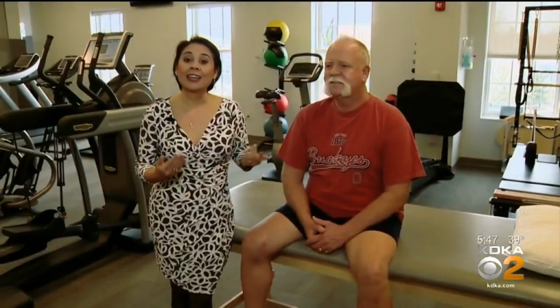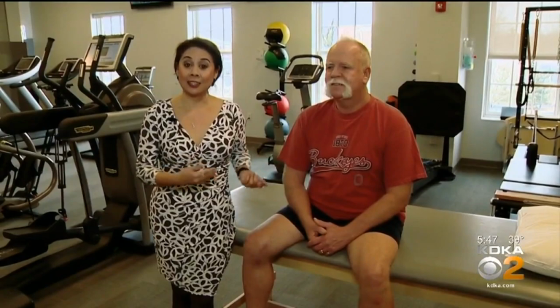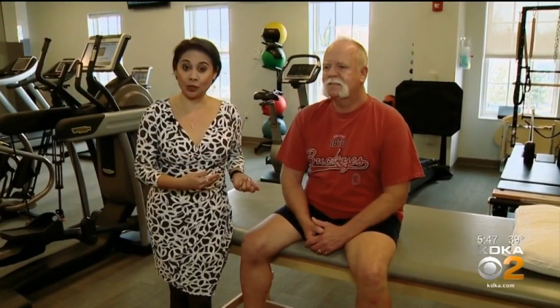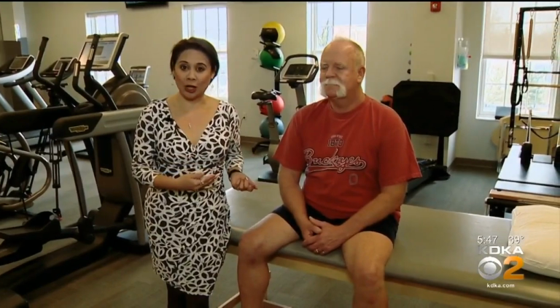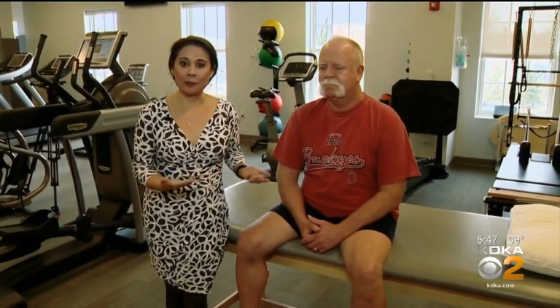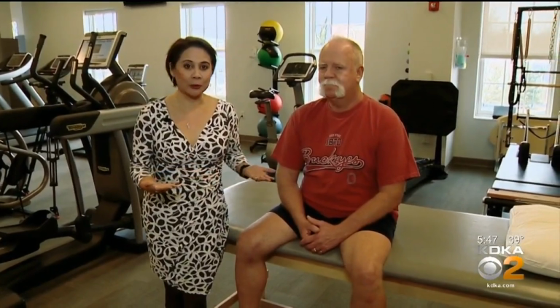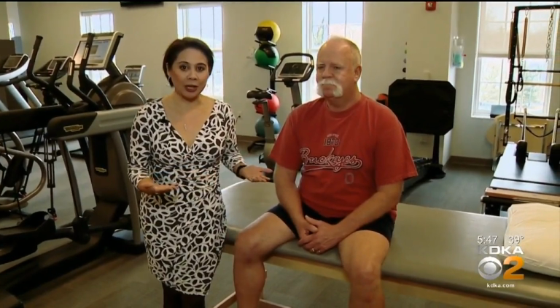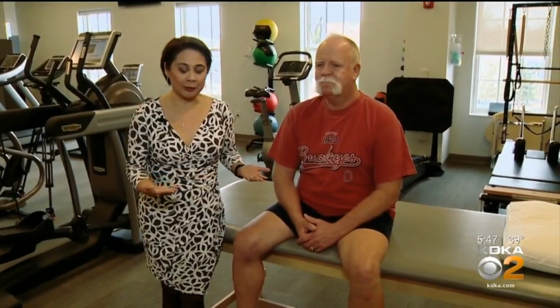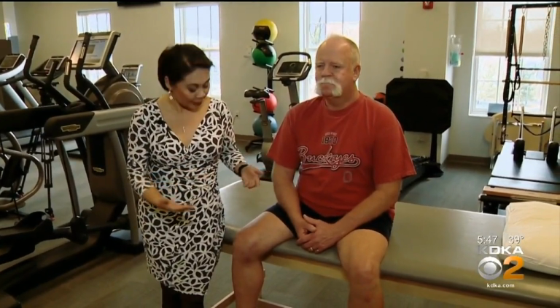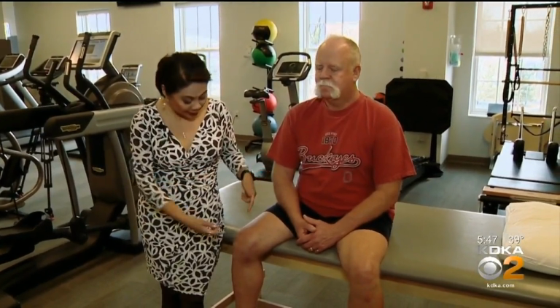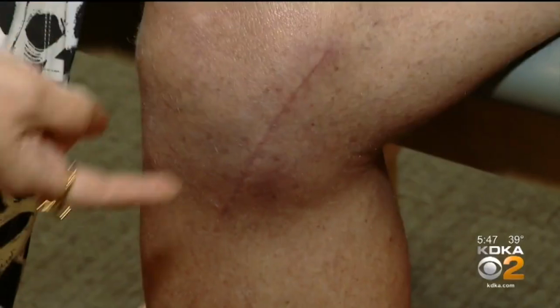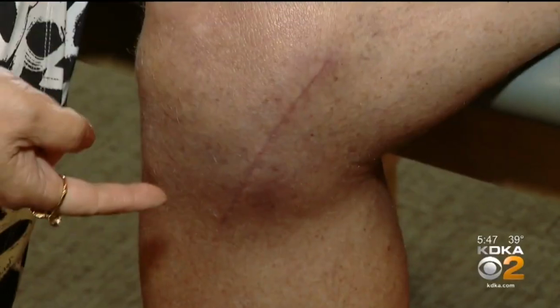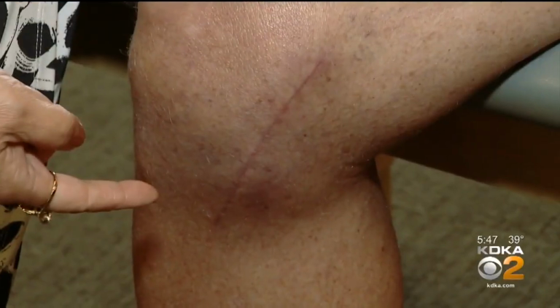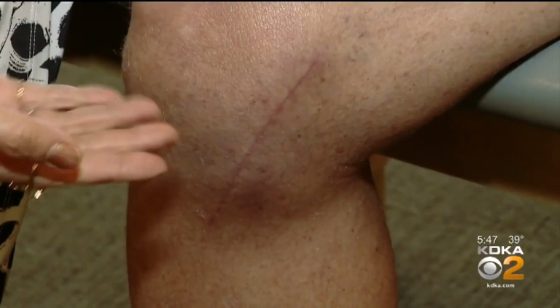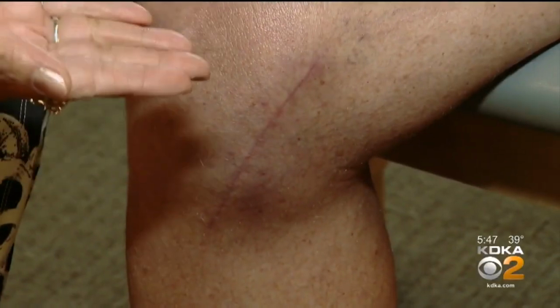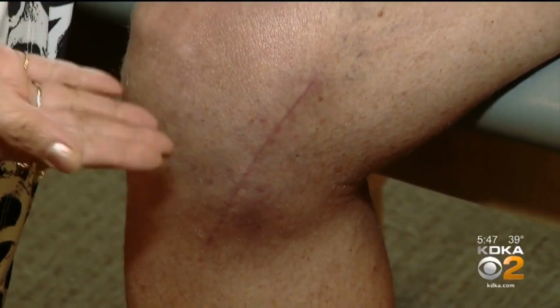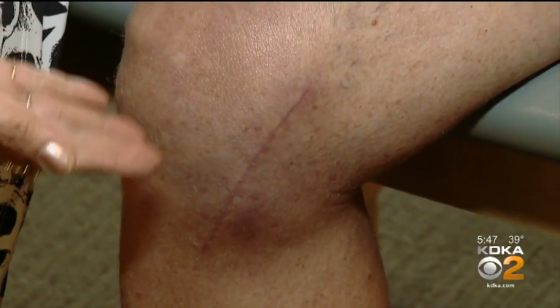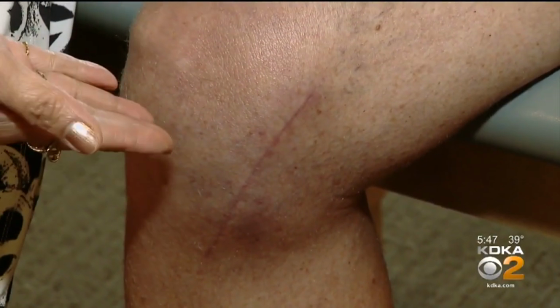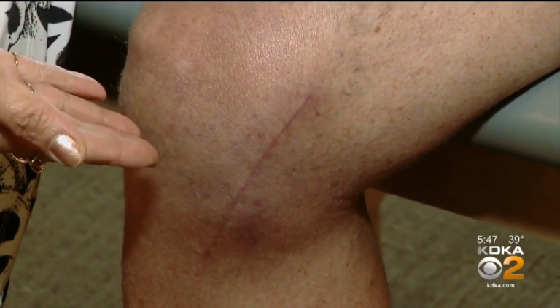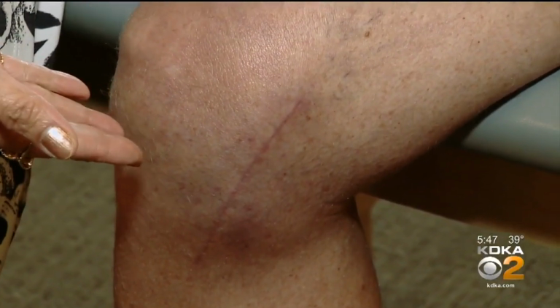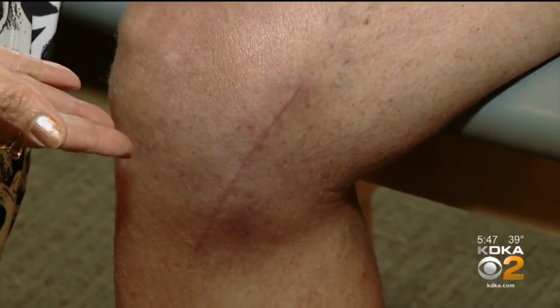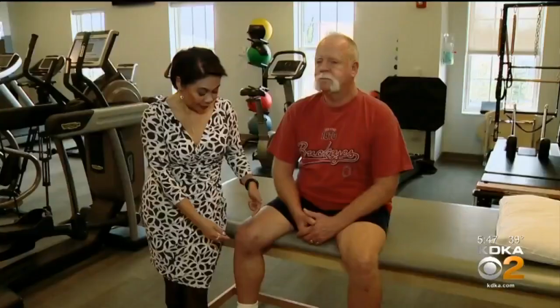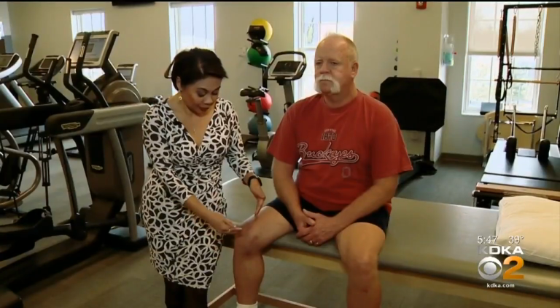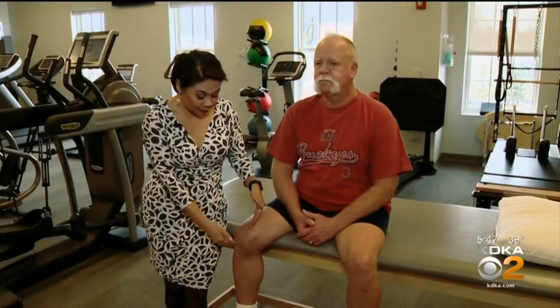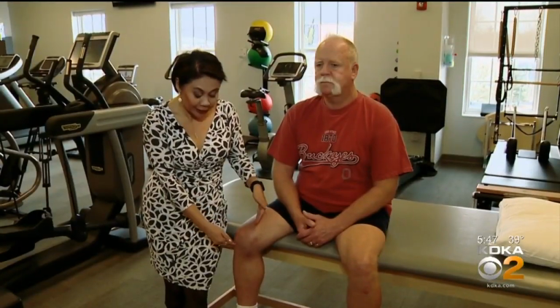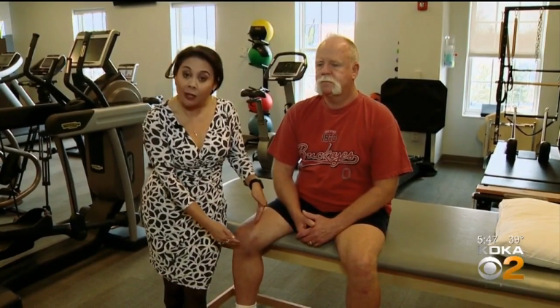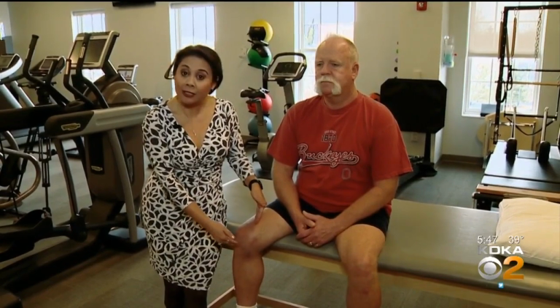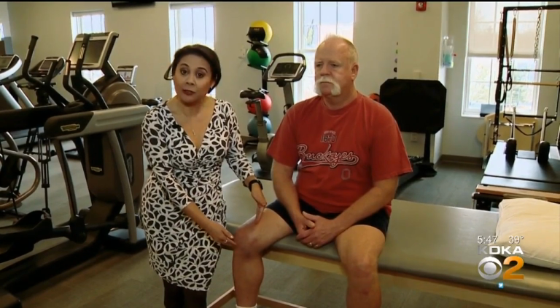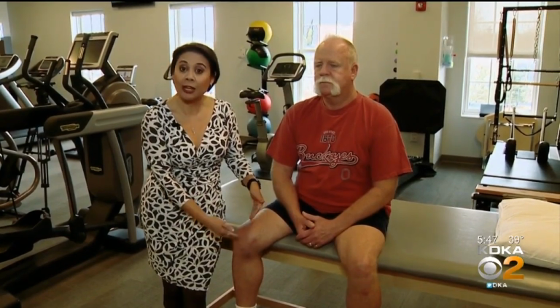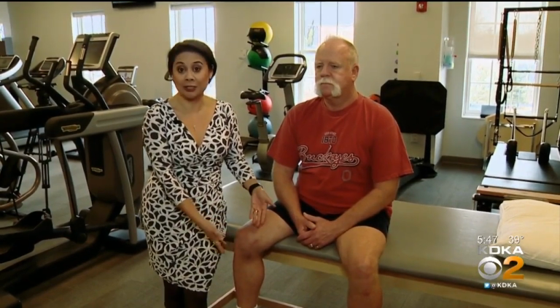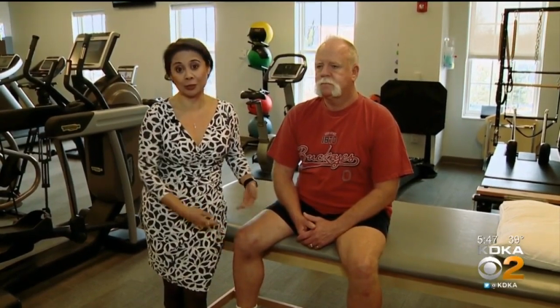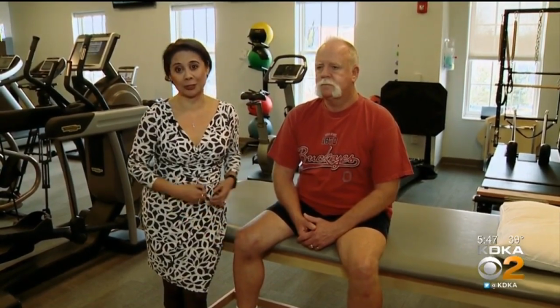This is Chuck post-op. Aside from a five-inch scar, you can hardly tell that there's a device on the inner side of his knee joint.